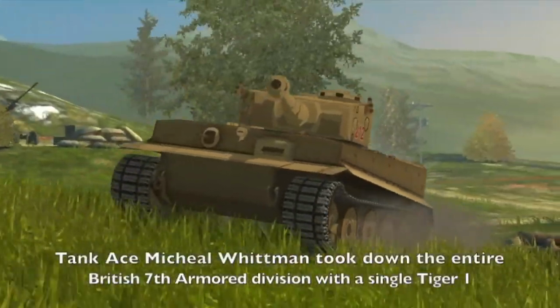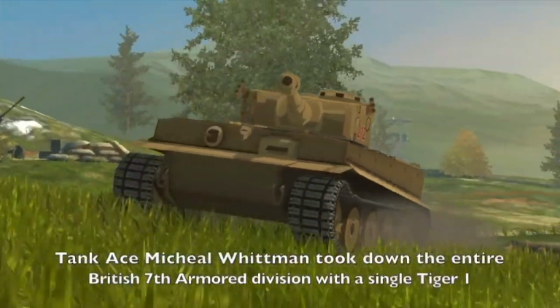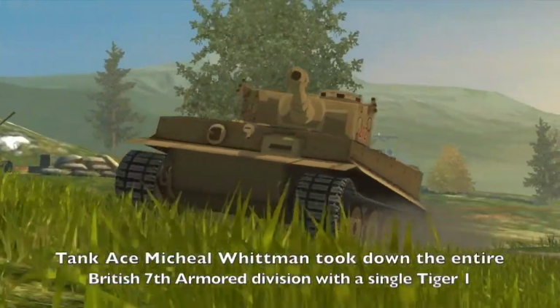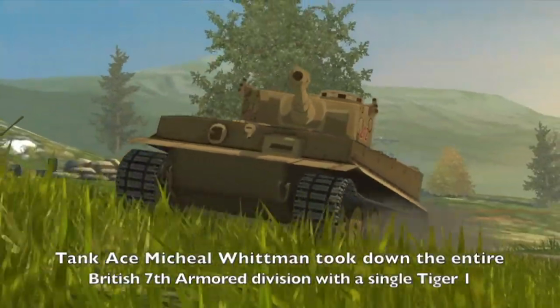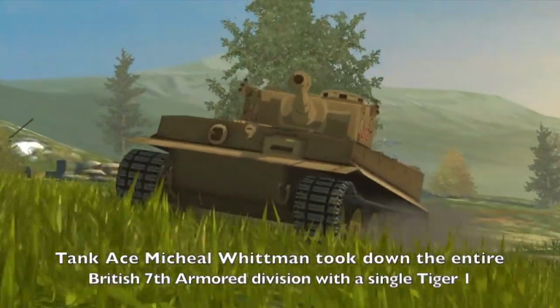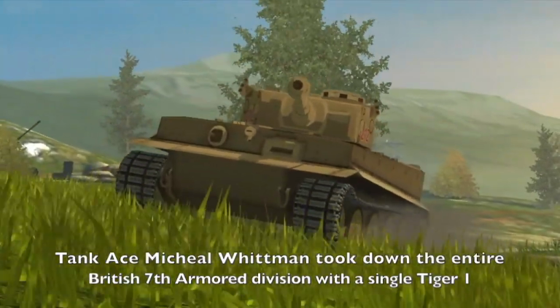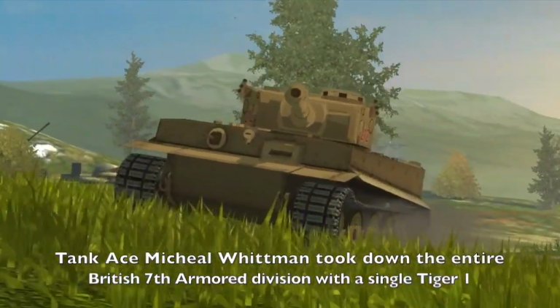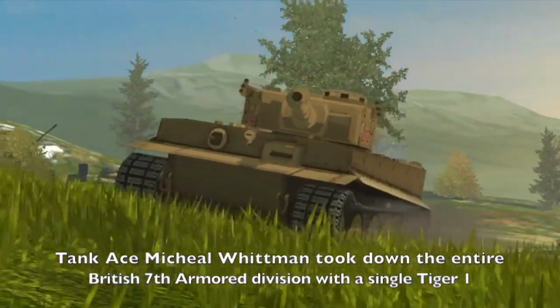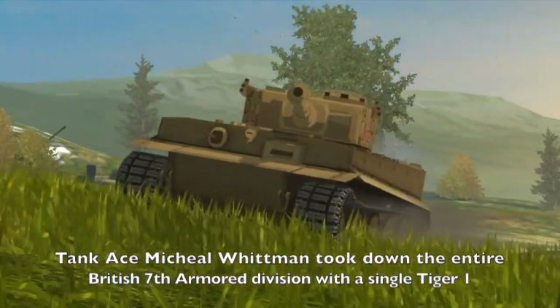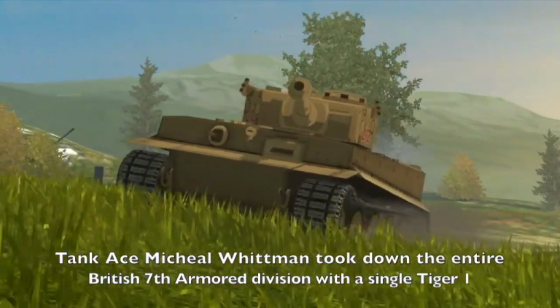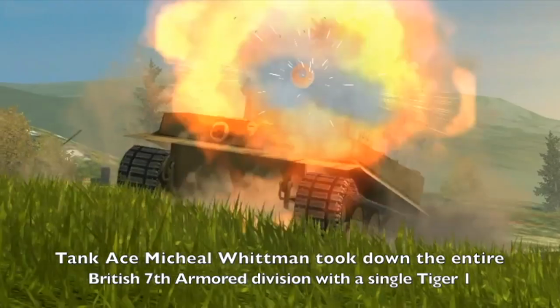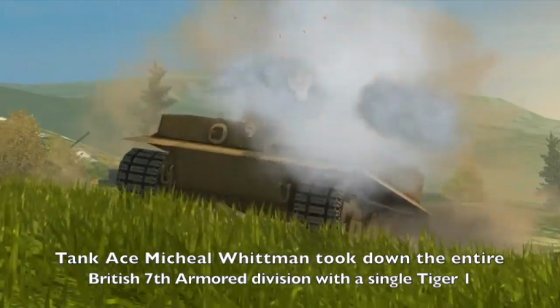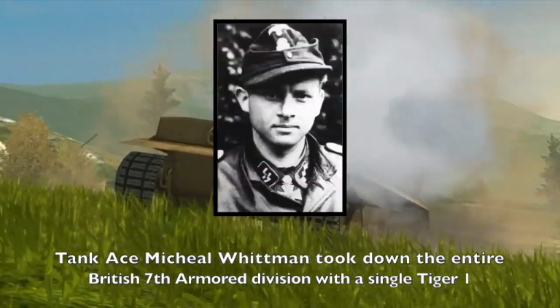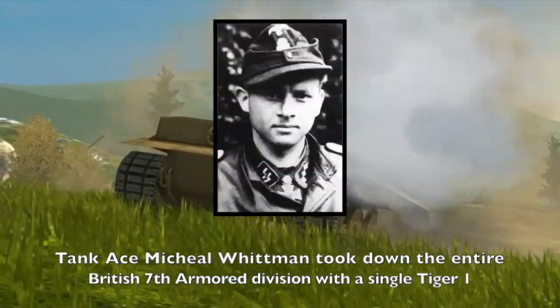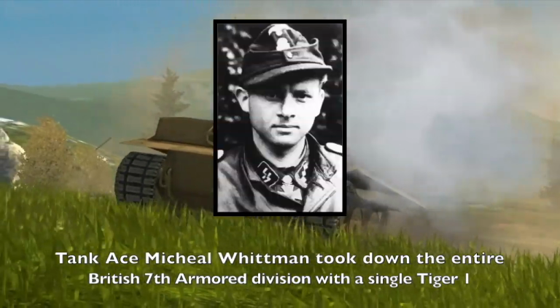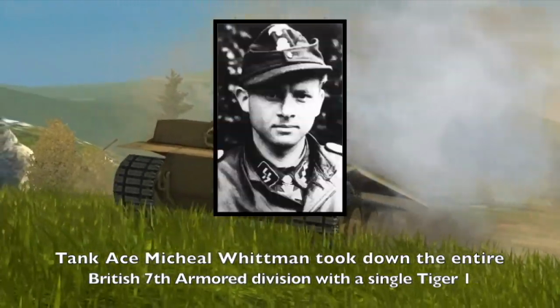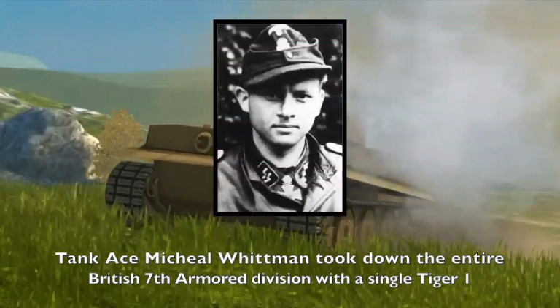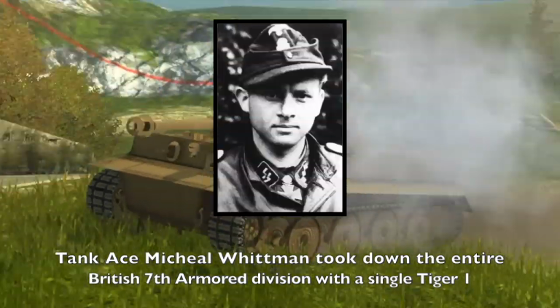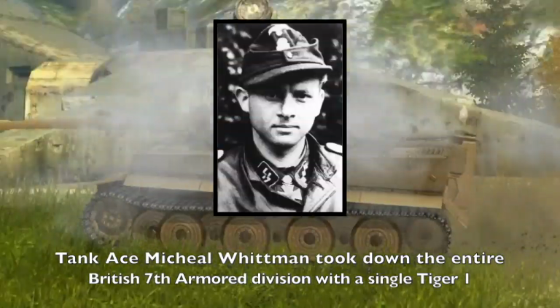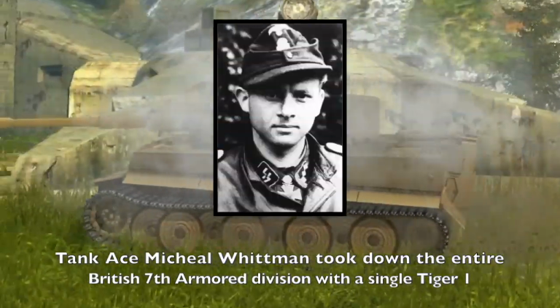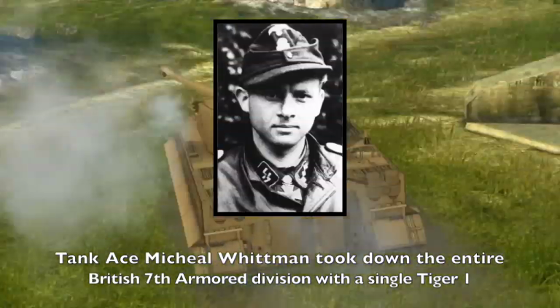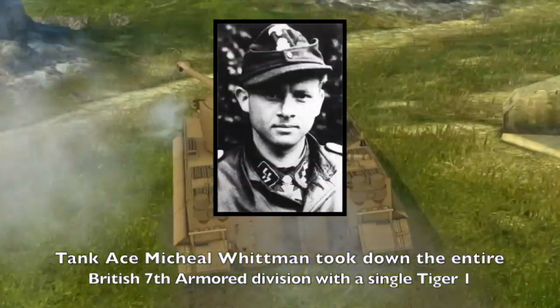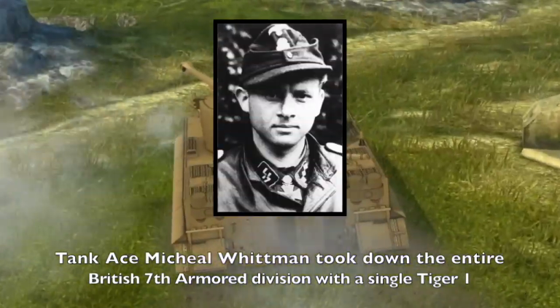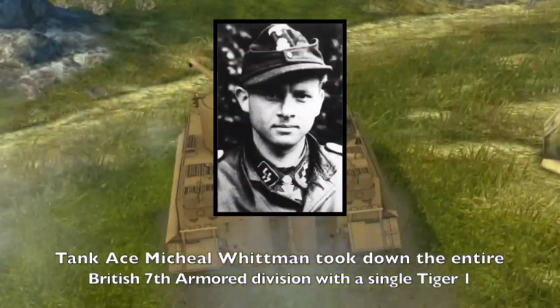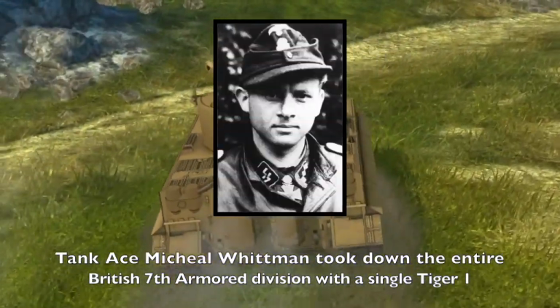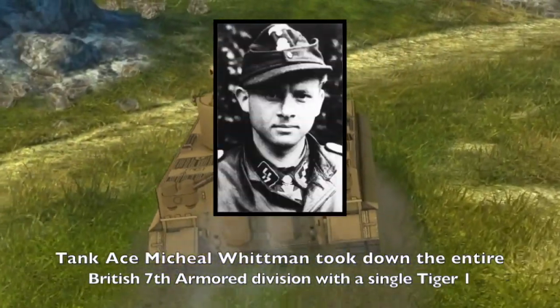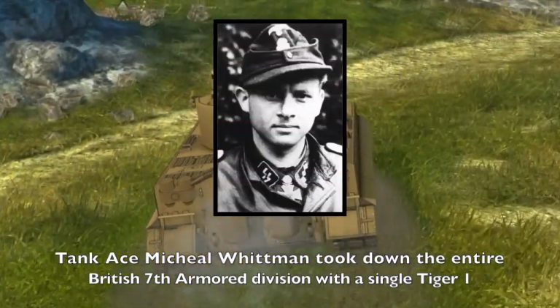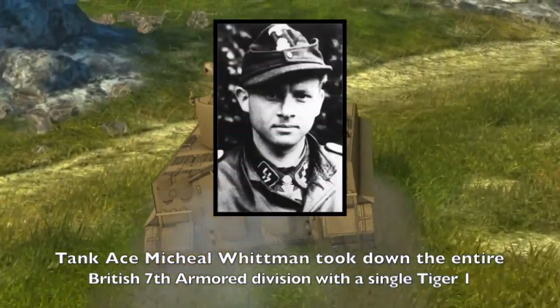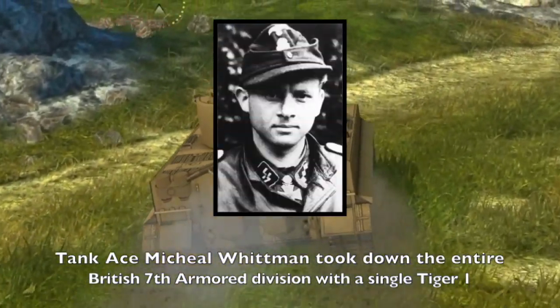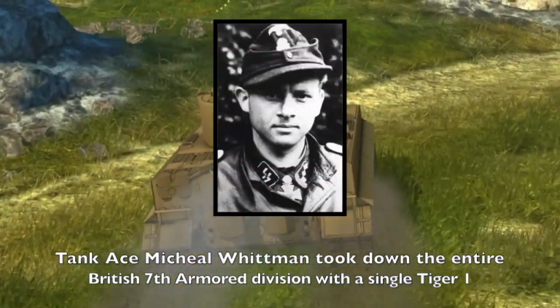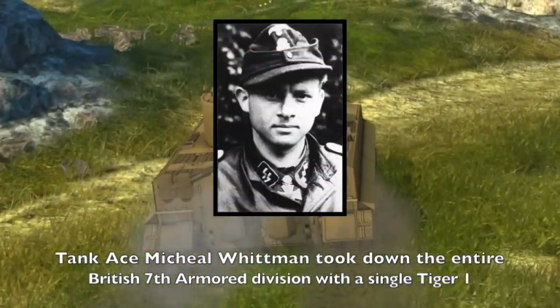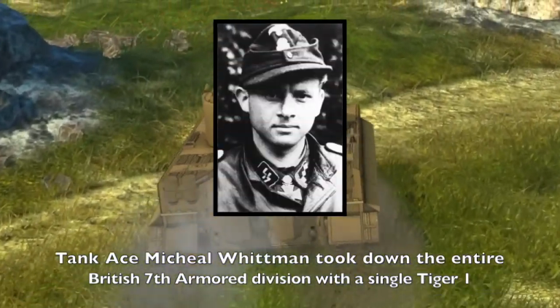One such example is Tiger ace Michael Wittmann, who held off the entire British 7th Armored Division by himself.